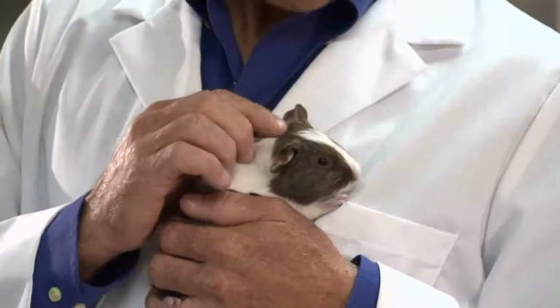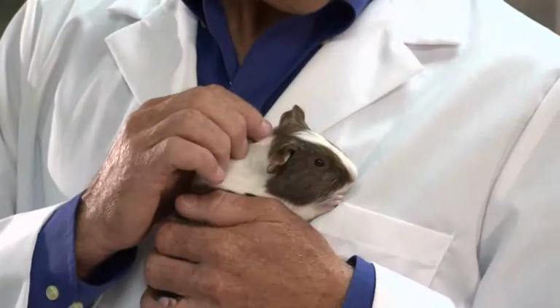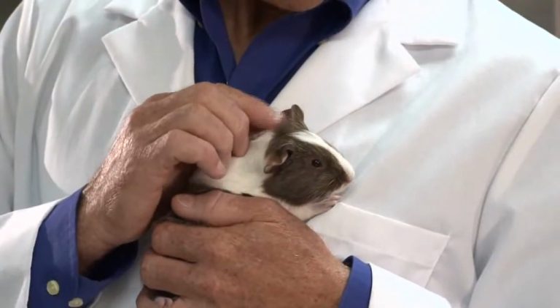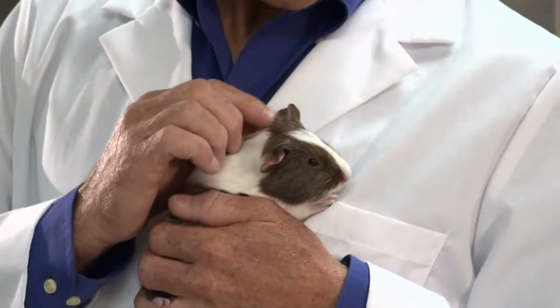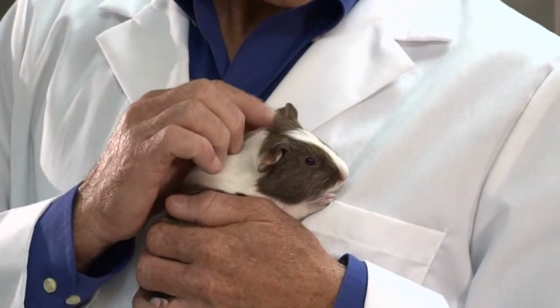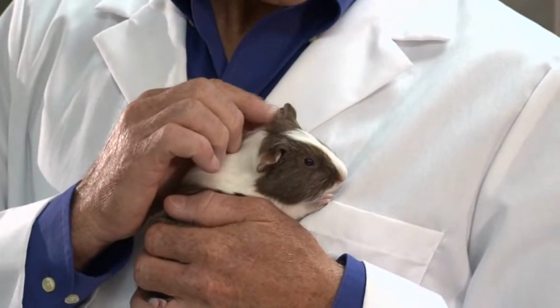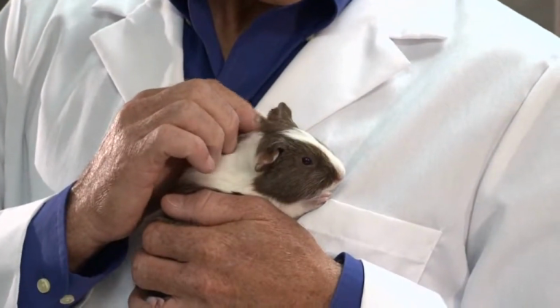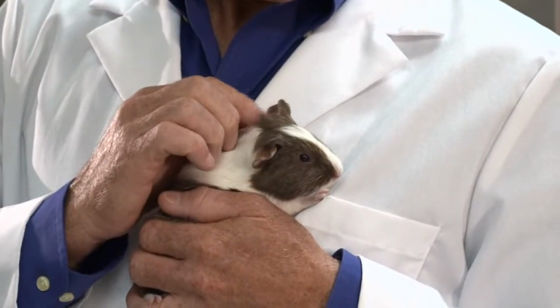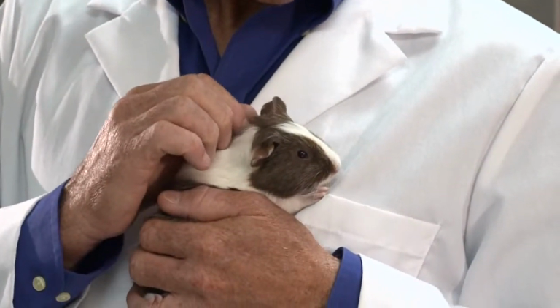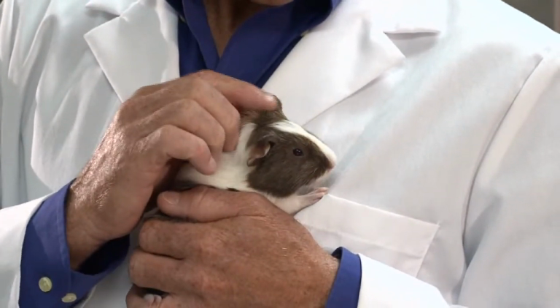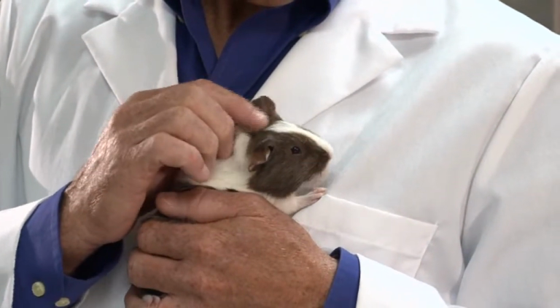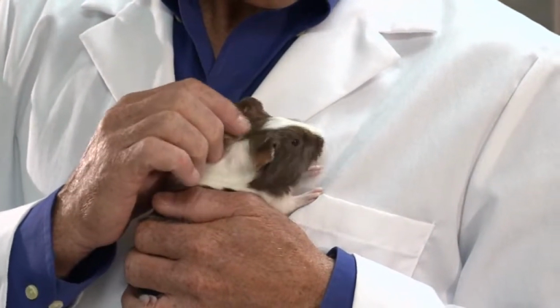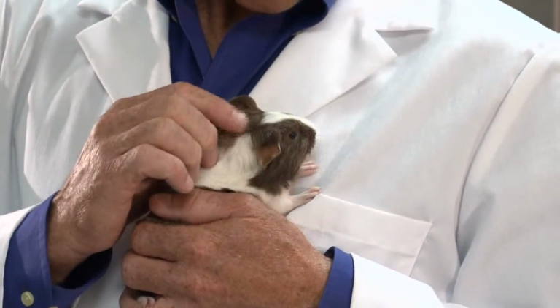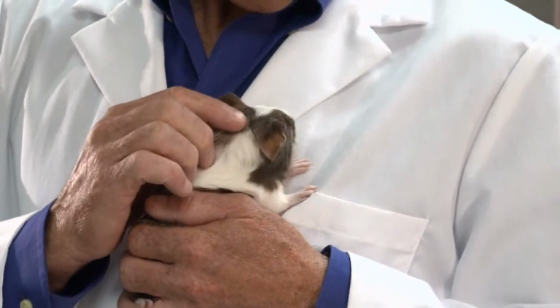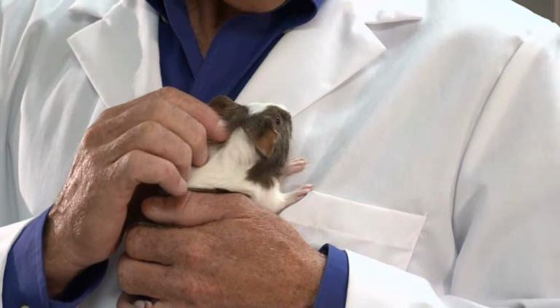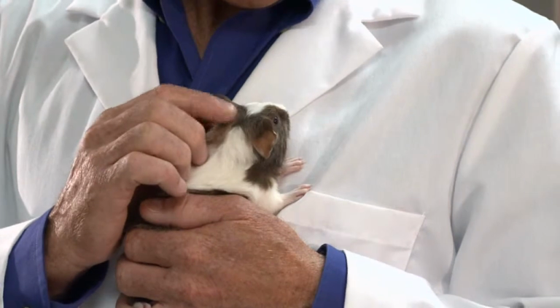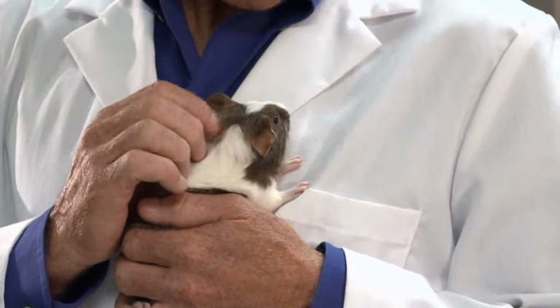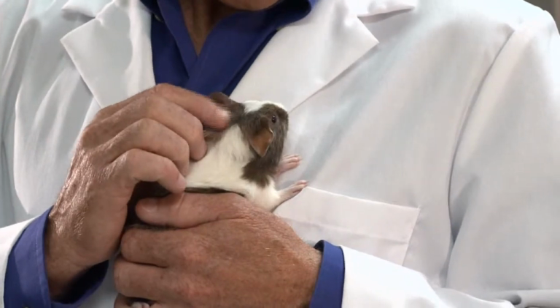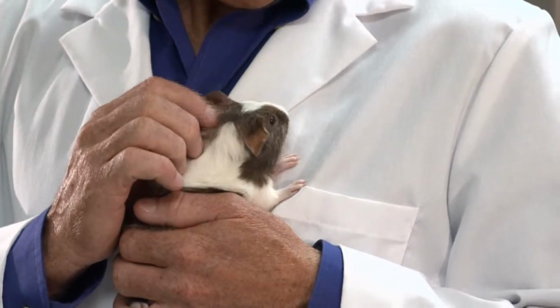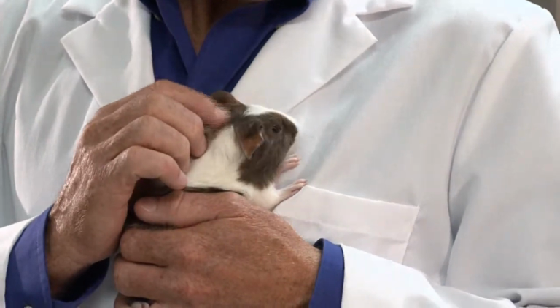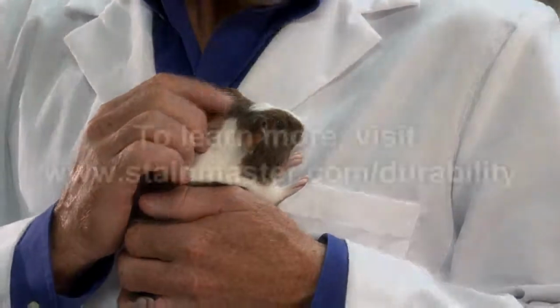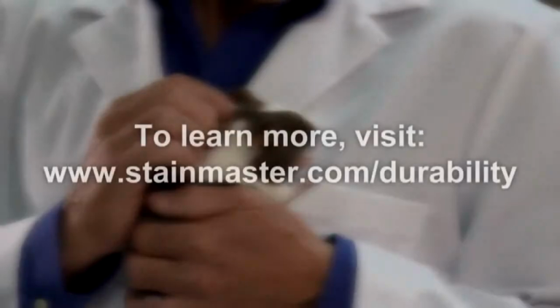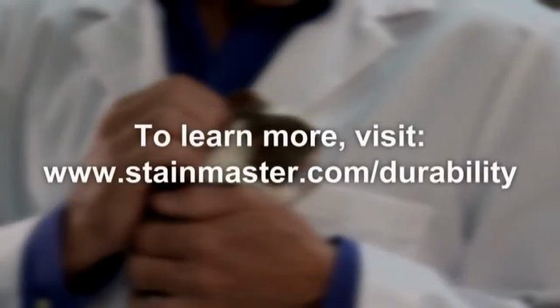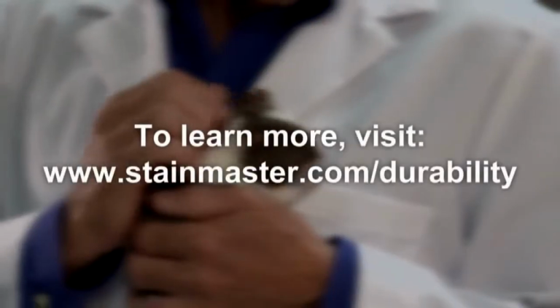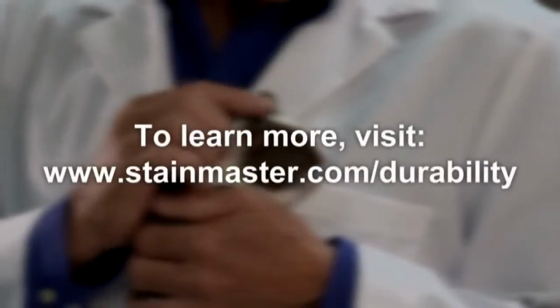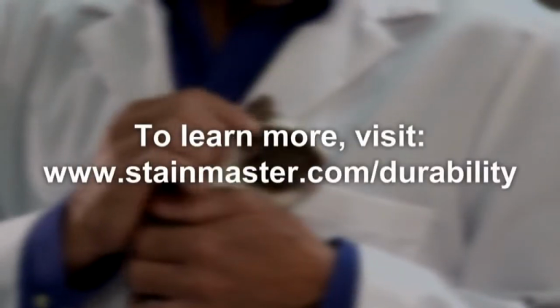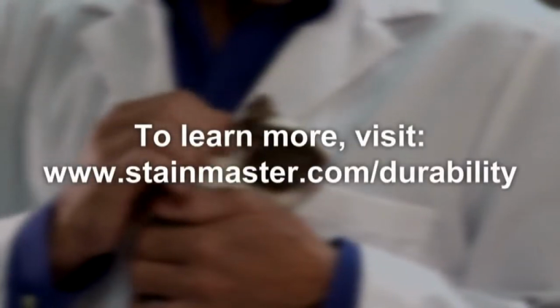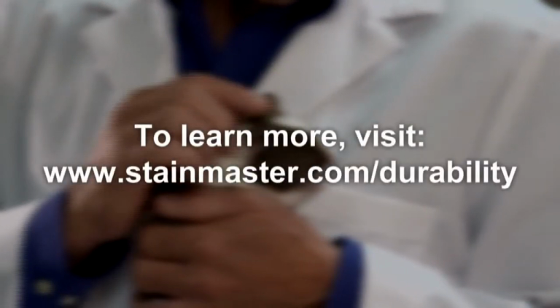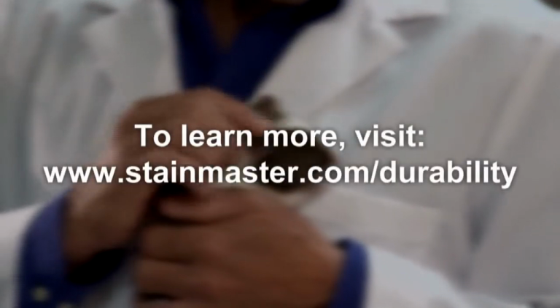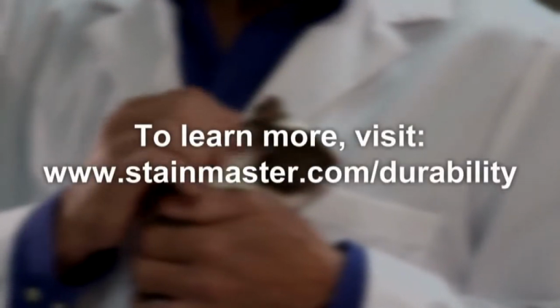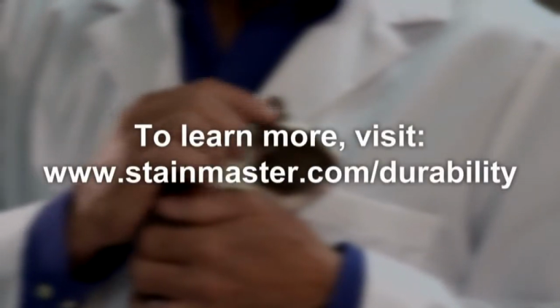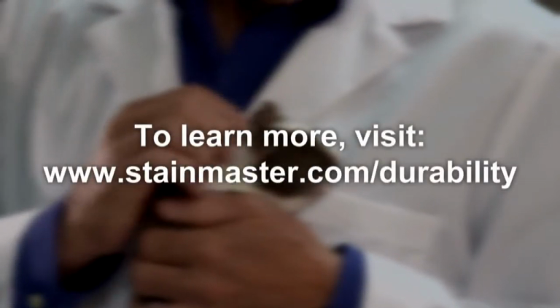Did that Vetterman Drum Tumbler test scare you? Who's a brave boy? Yes, you are. You are.